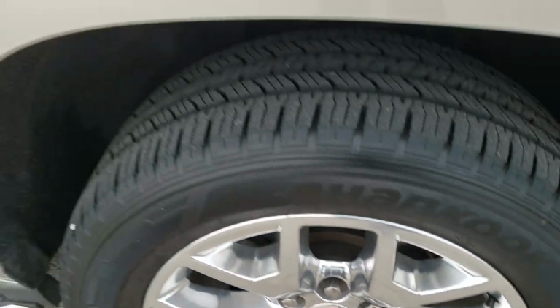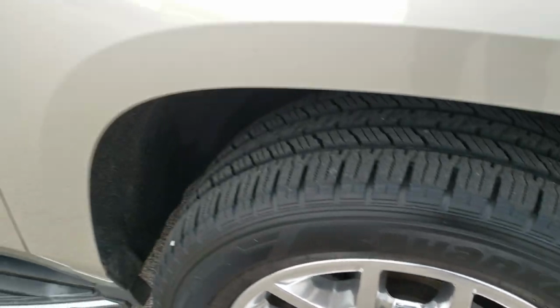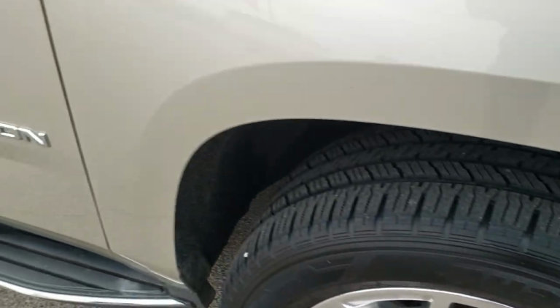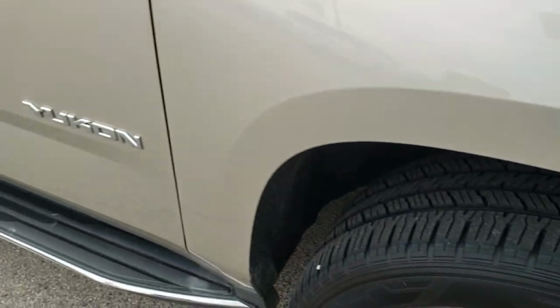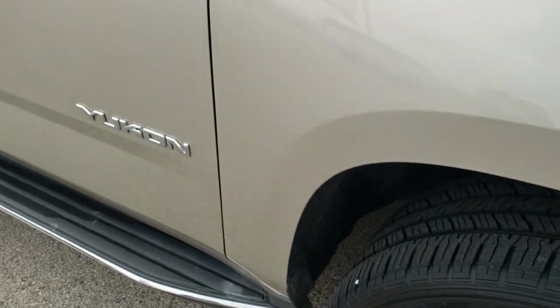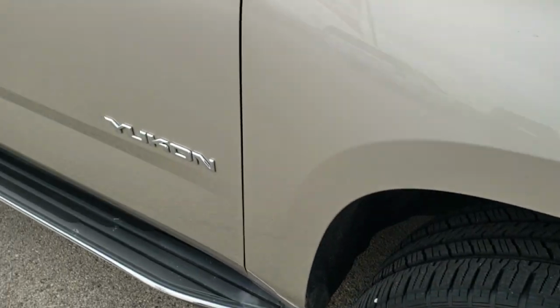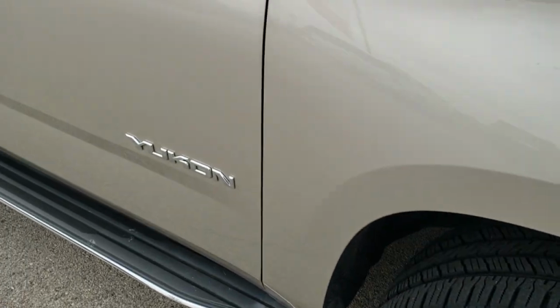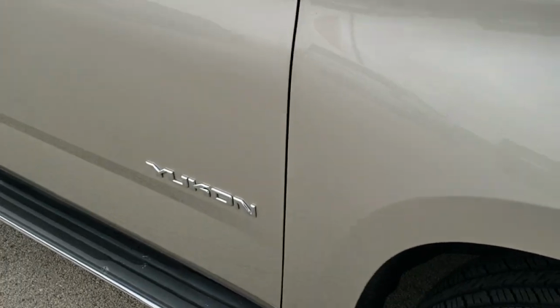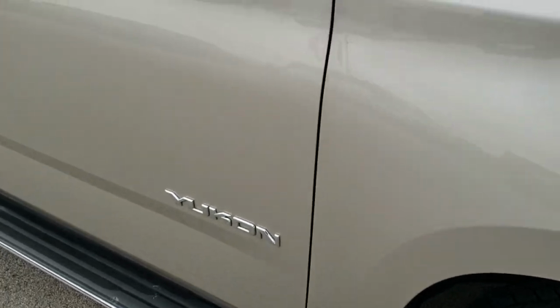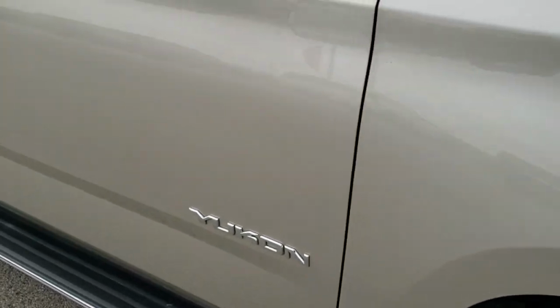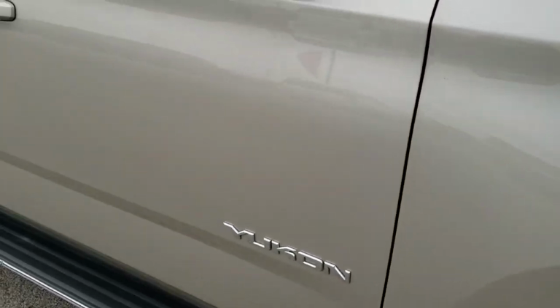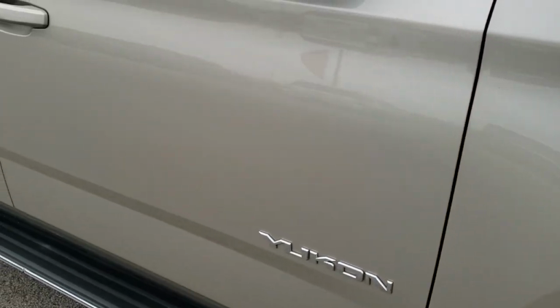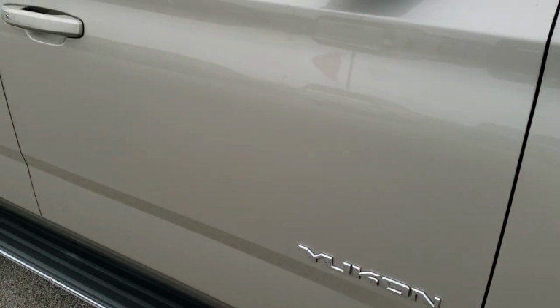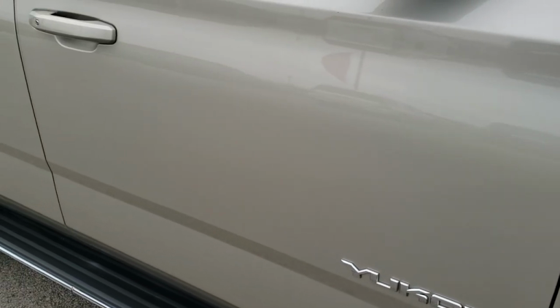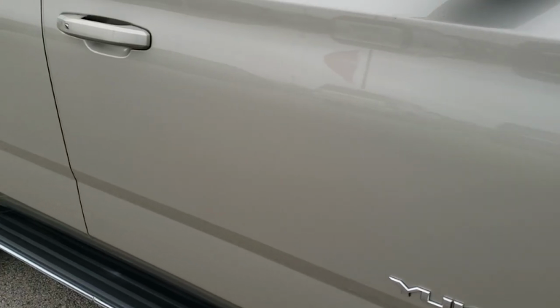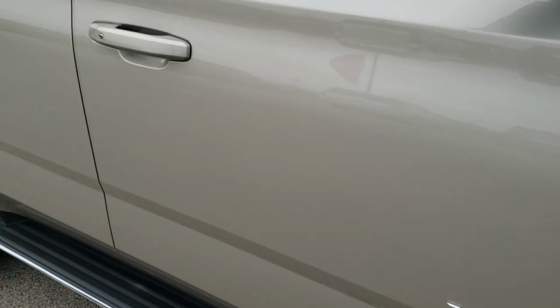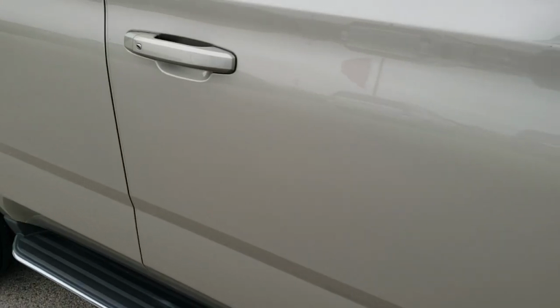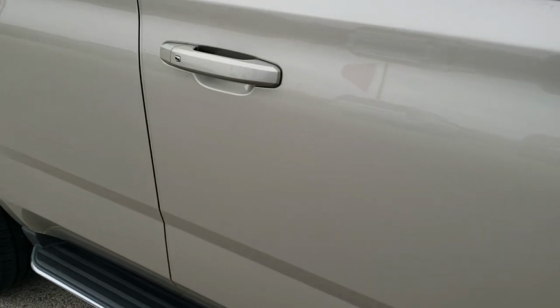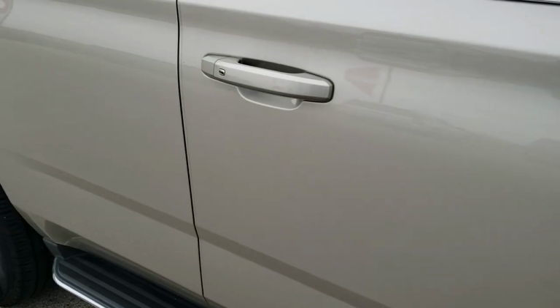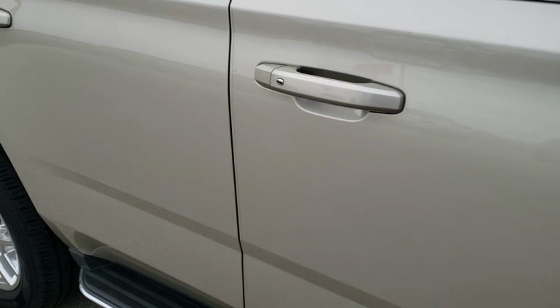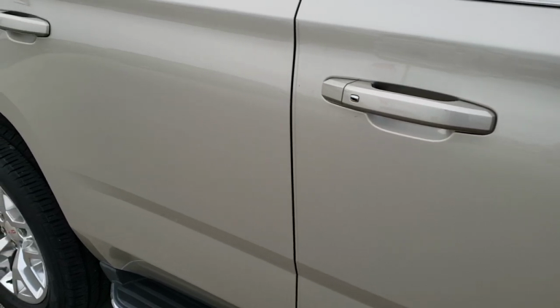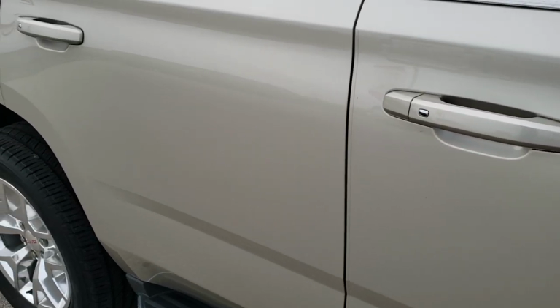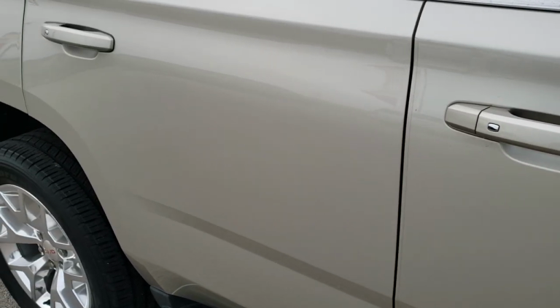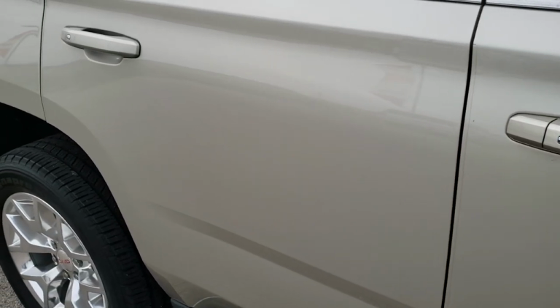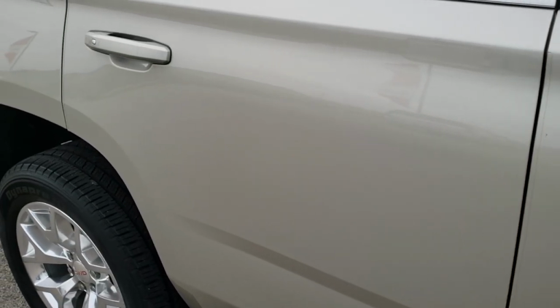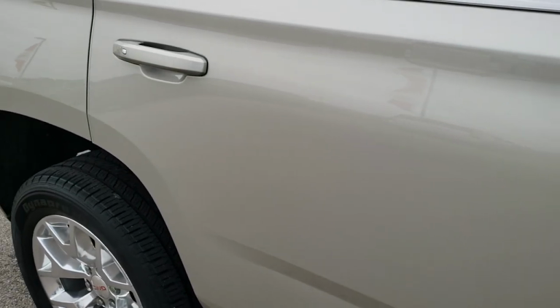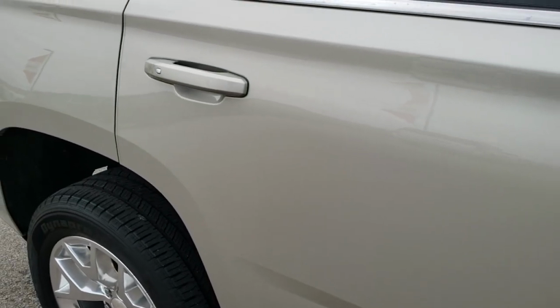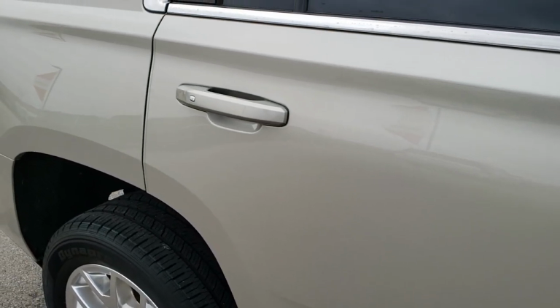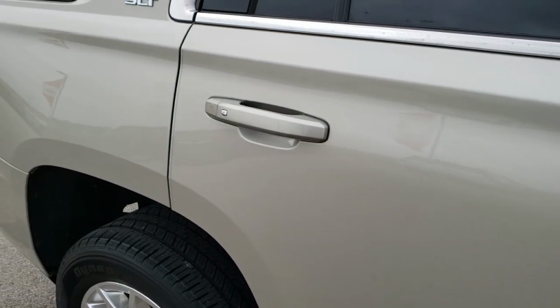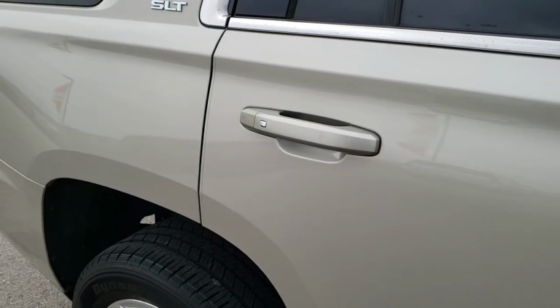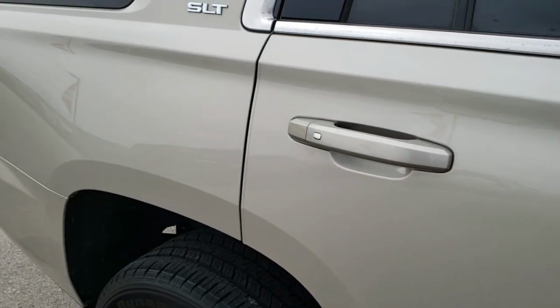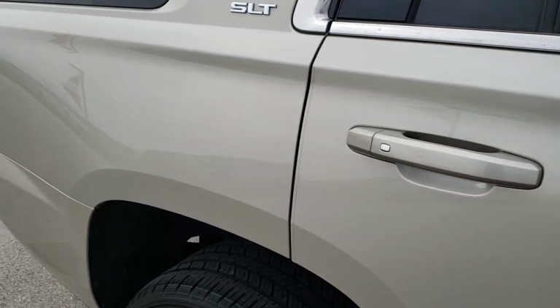As you go down this side of the vehicle, take note of how clean the body is, how reflective and mirror-like that paint is.